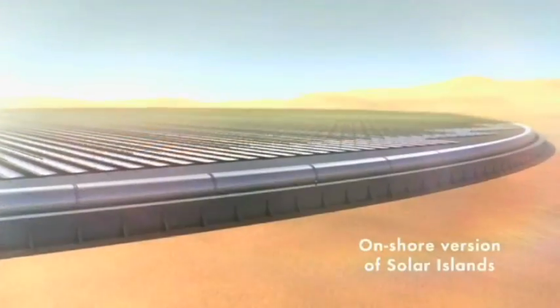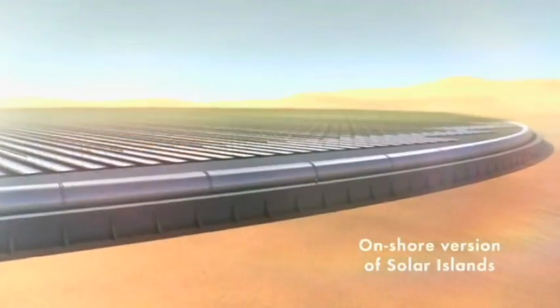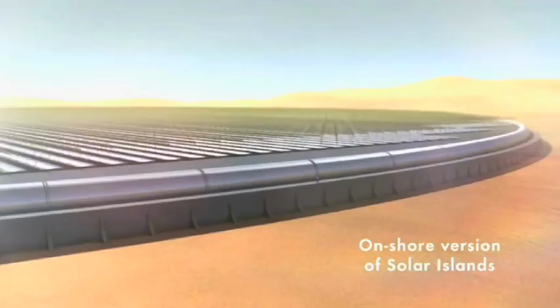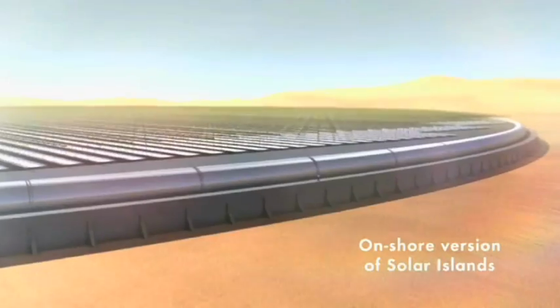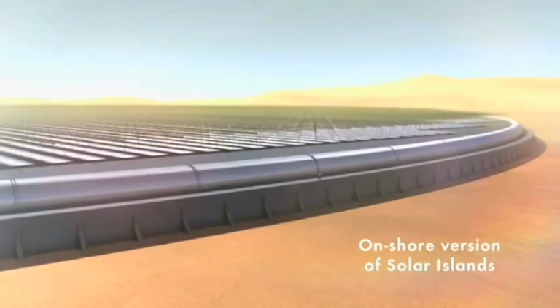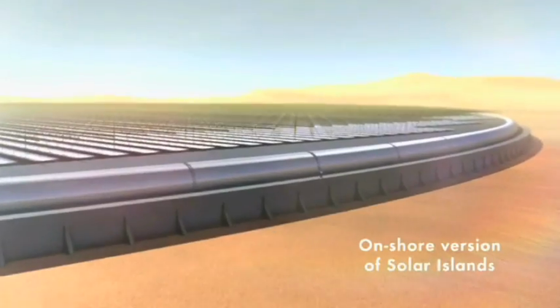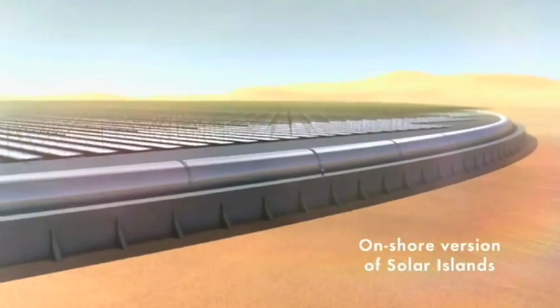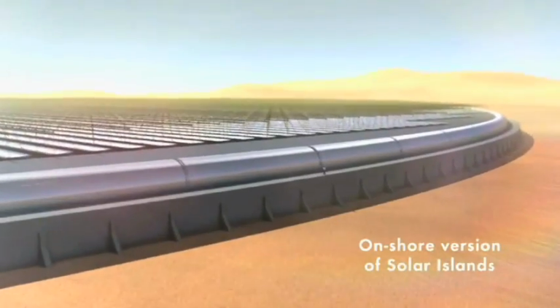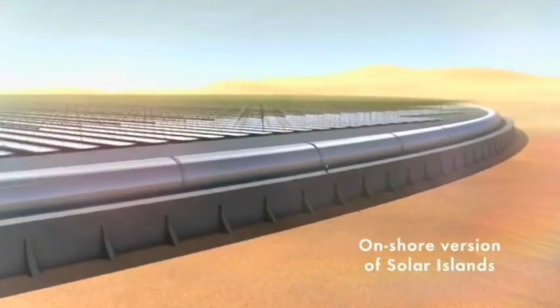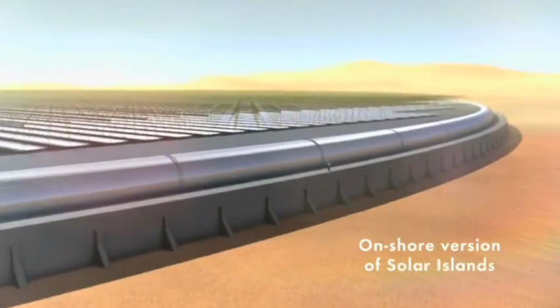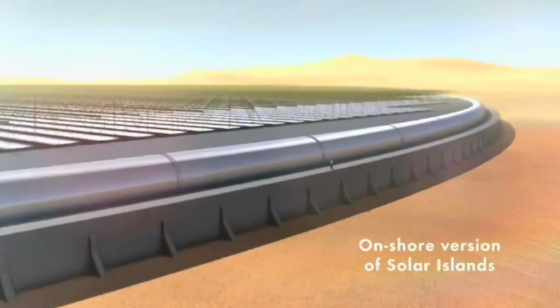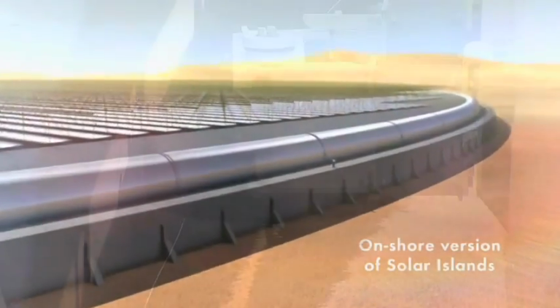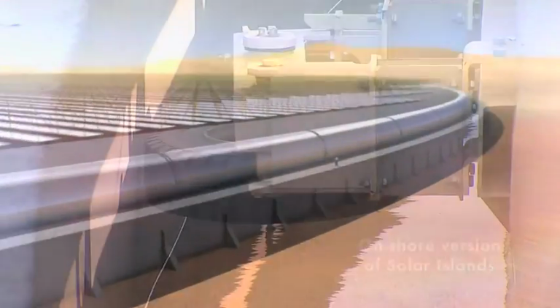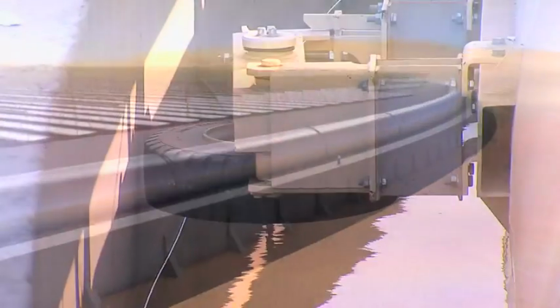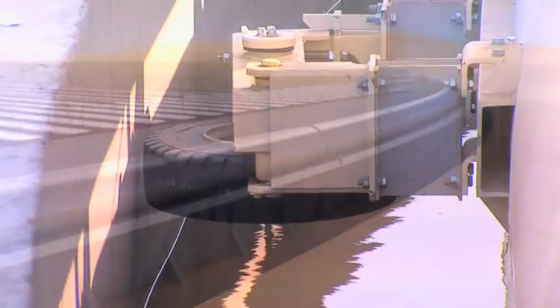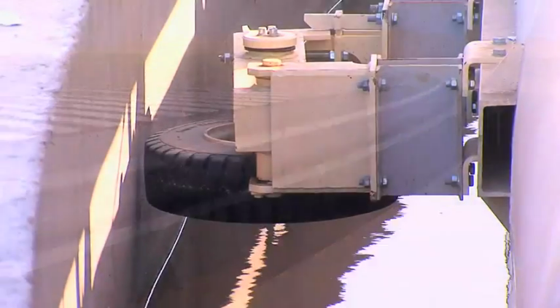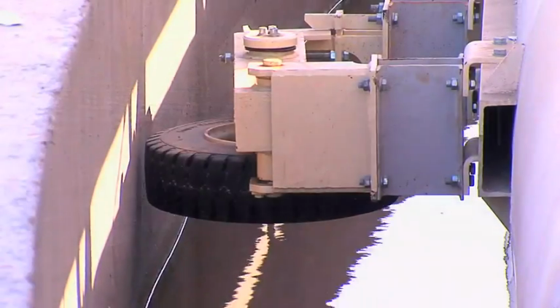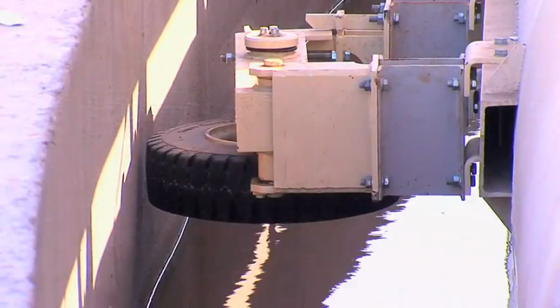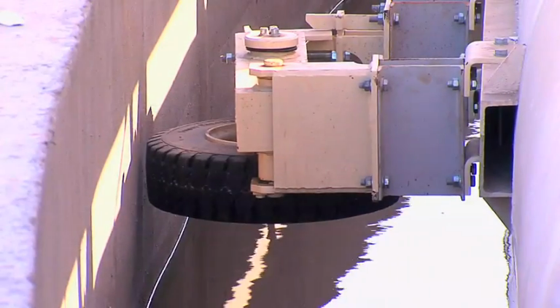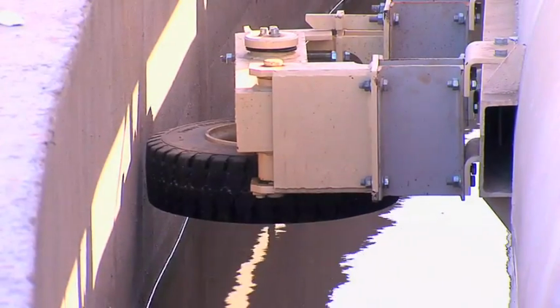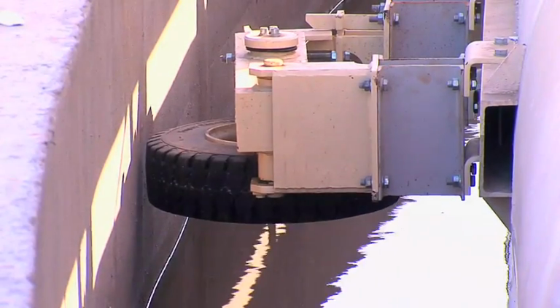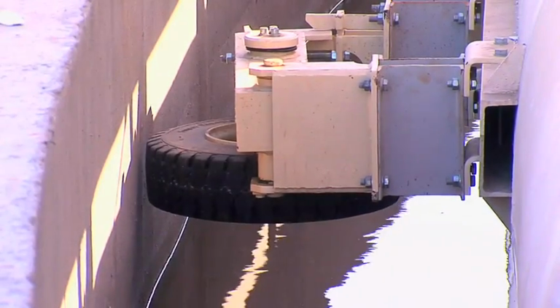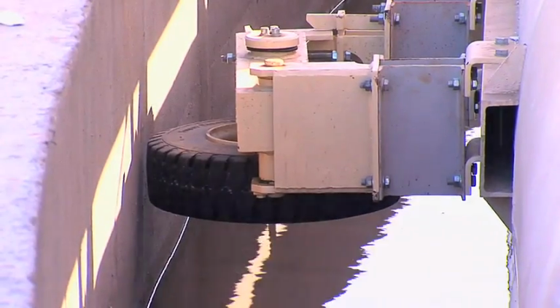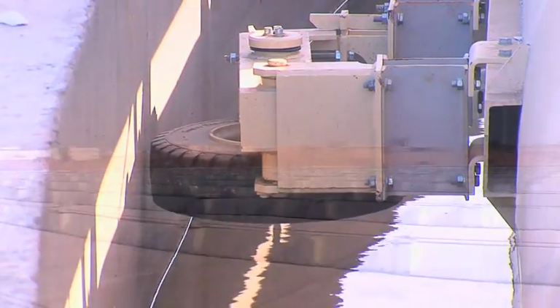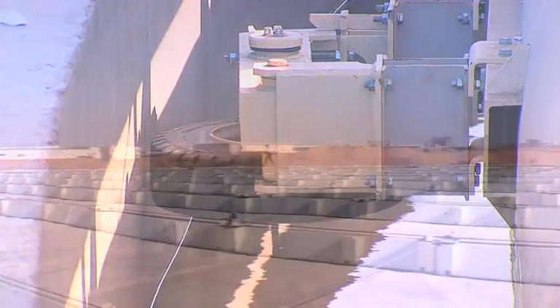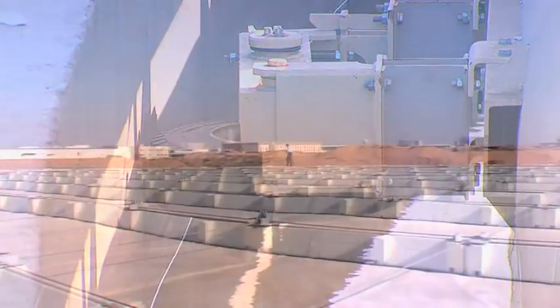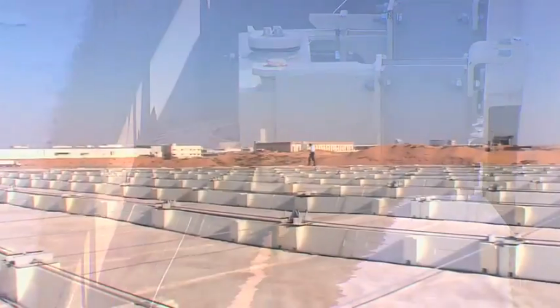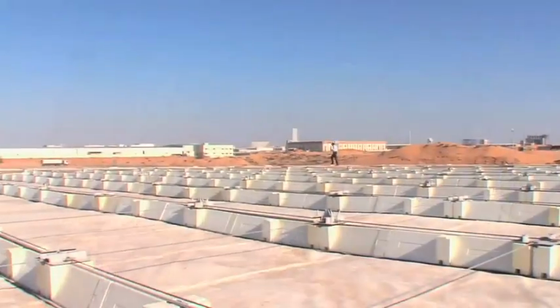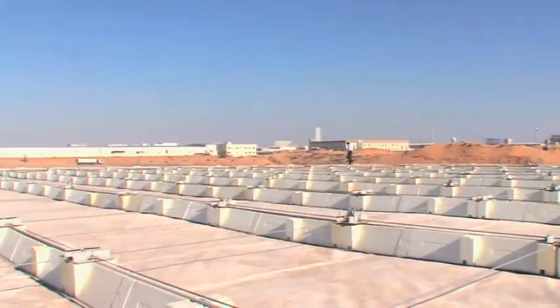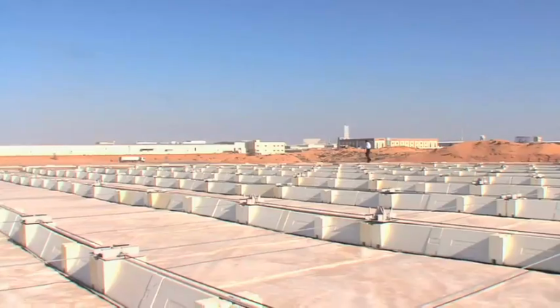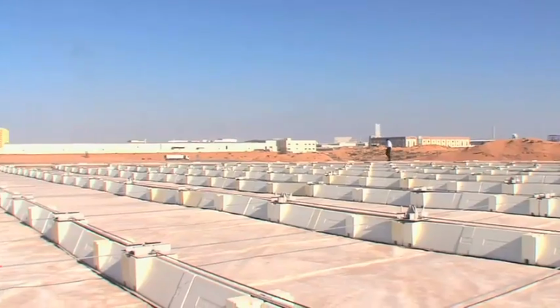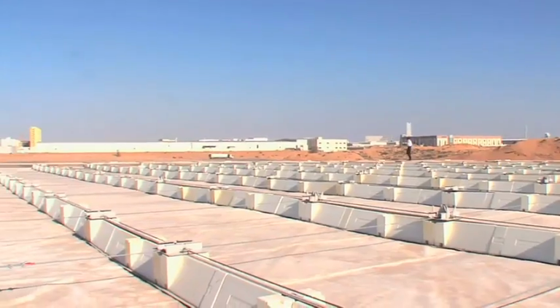The platform can be situated on the high seas, on remote coastlines, or on unproductive land.